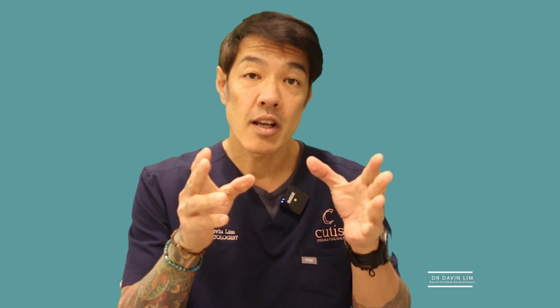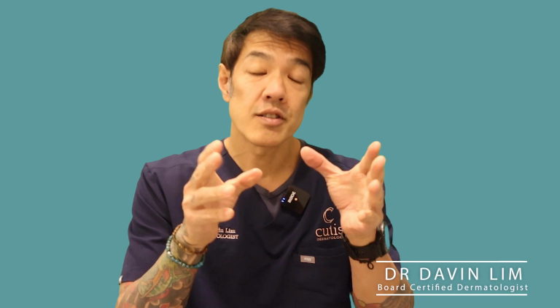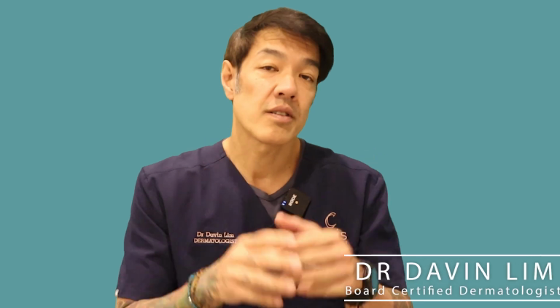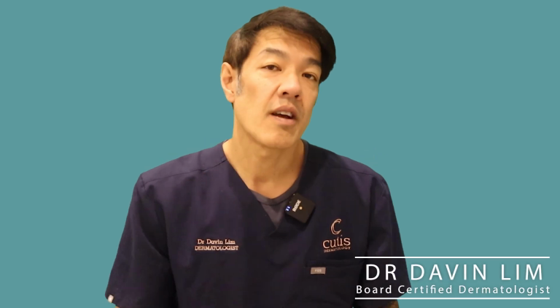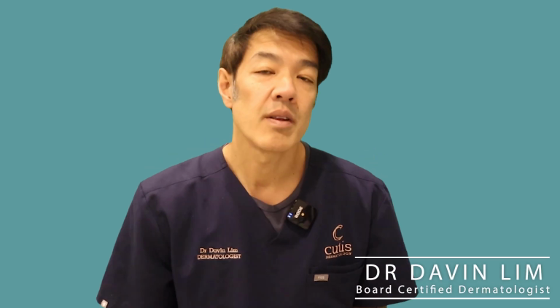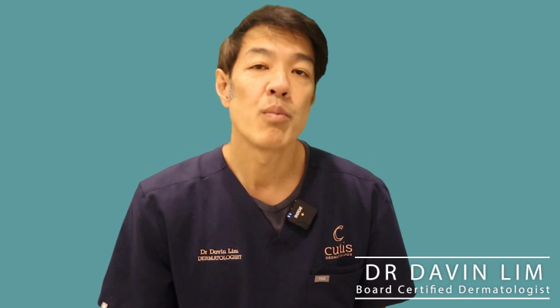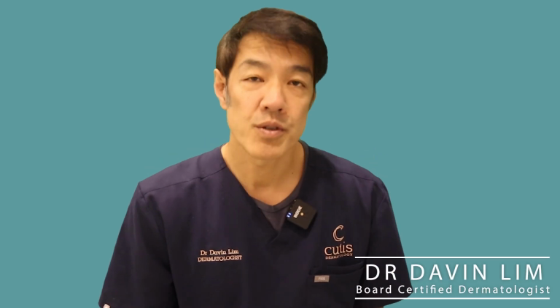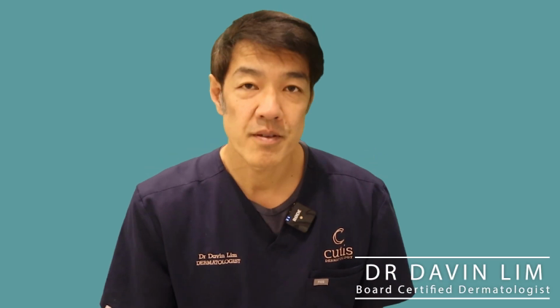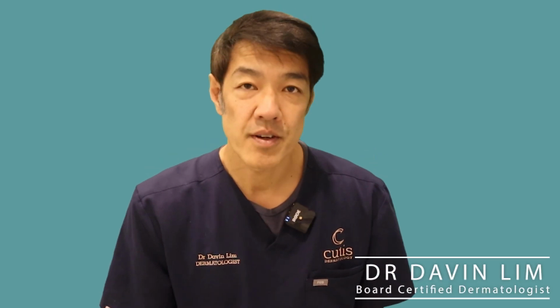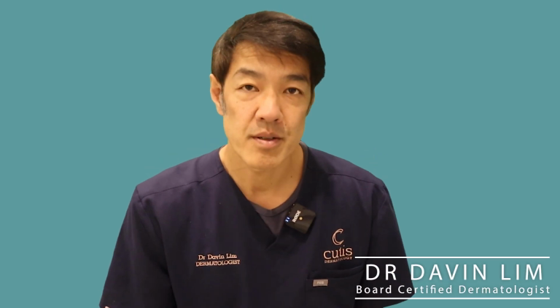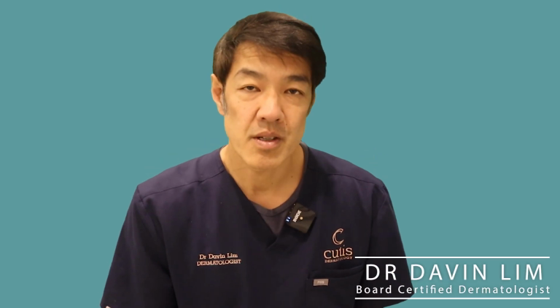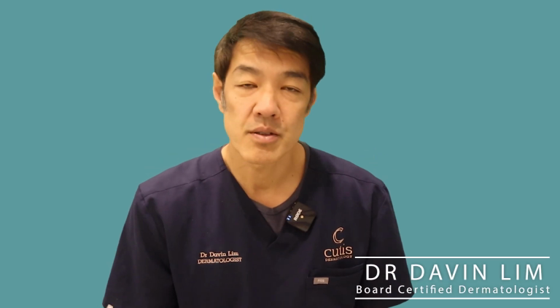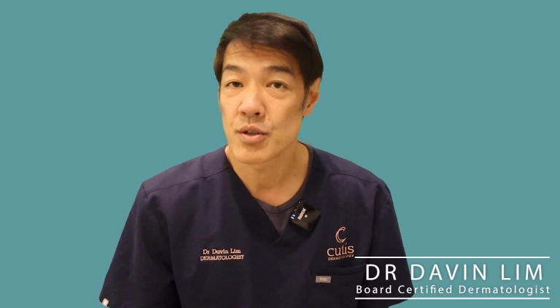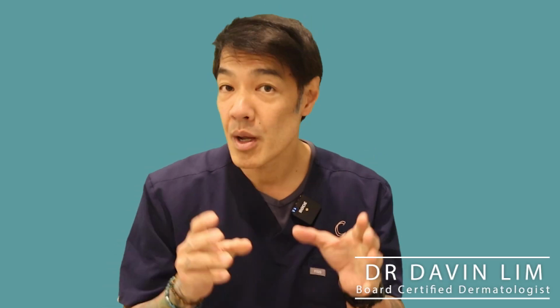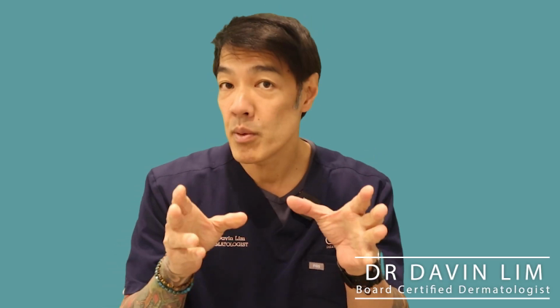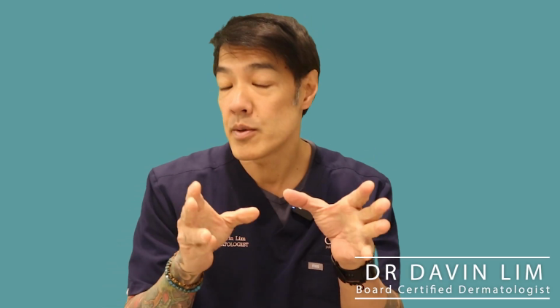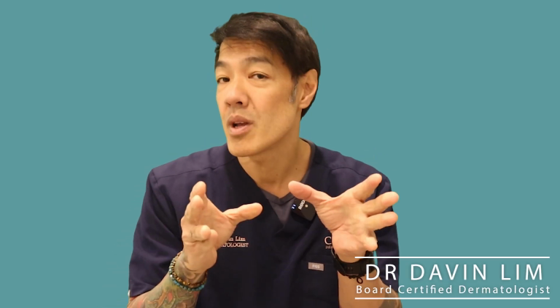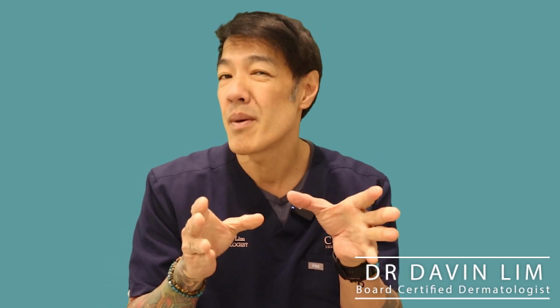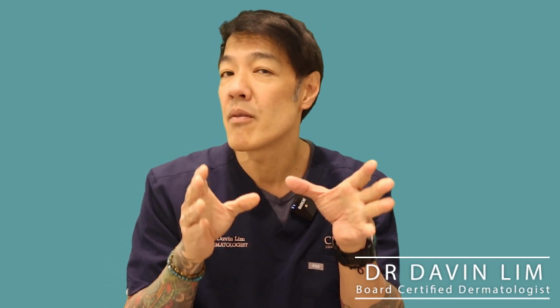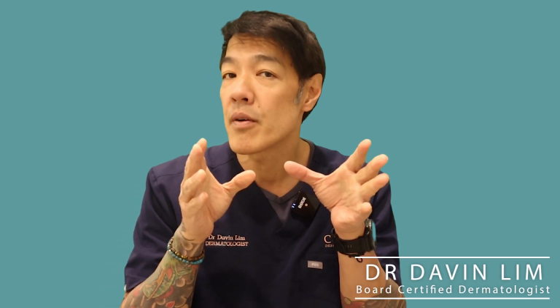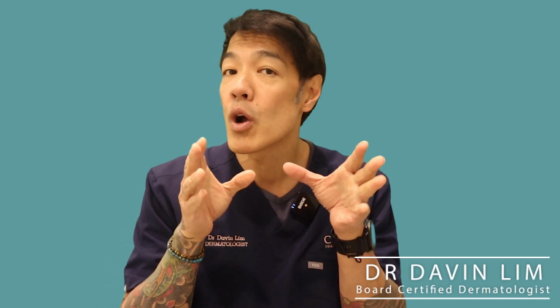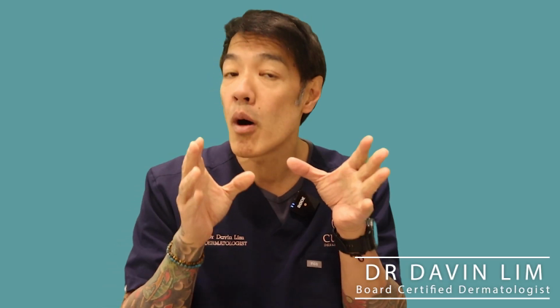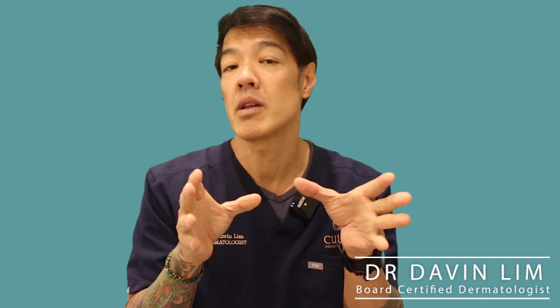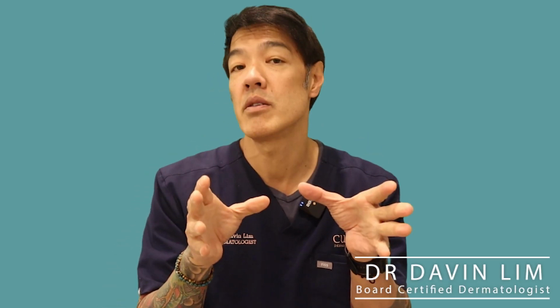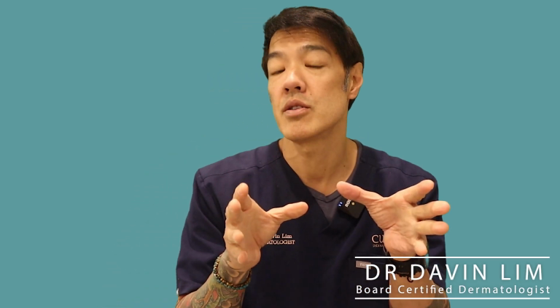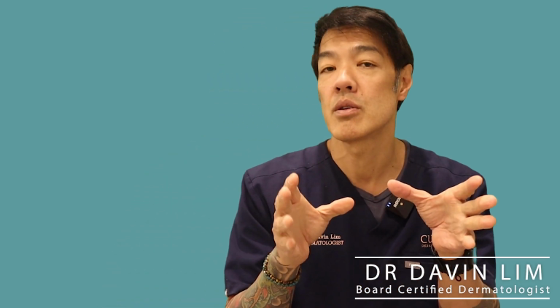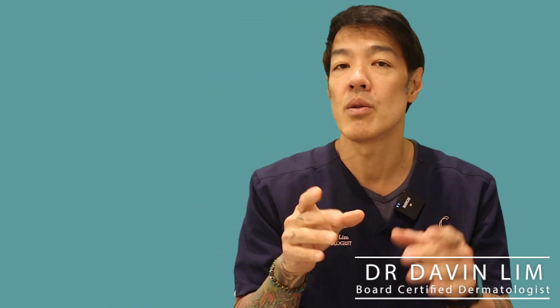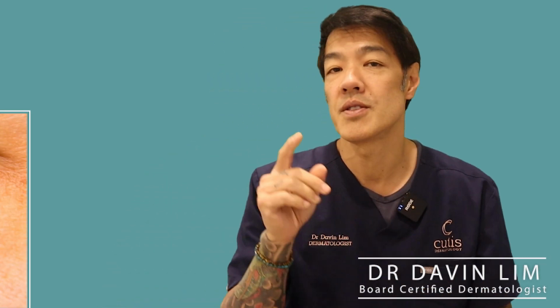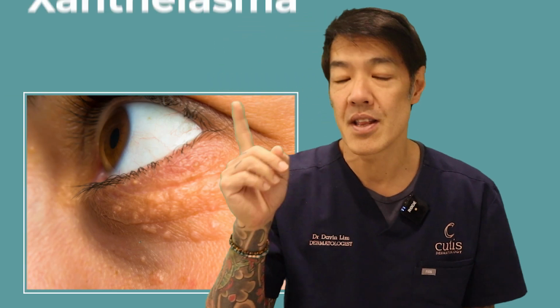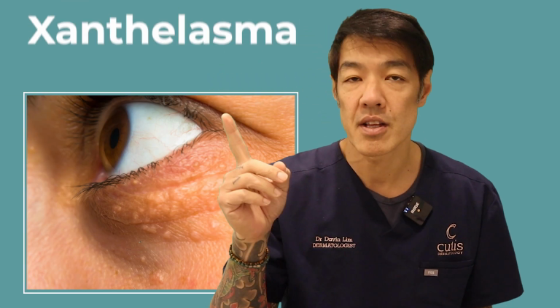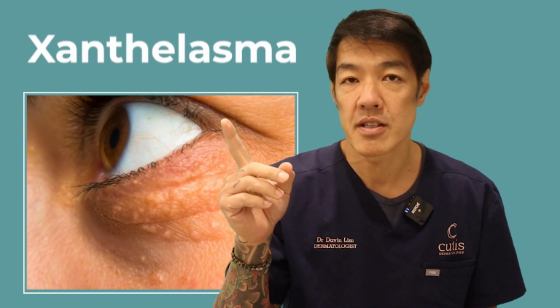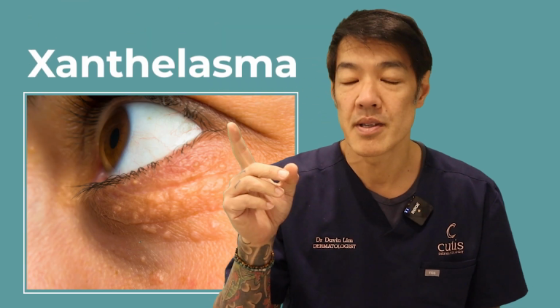Hey guys, Dr. Davin Lim, board-certified dermatologist. Today we'll be talking about a very common condition called xanthelasma.